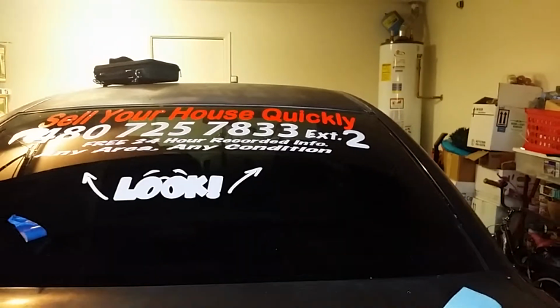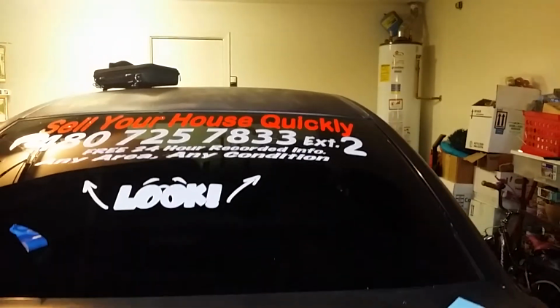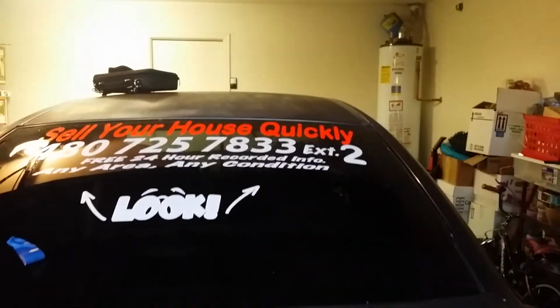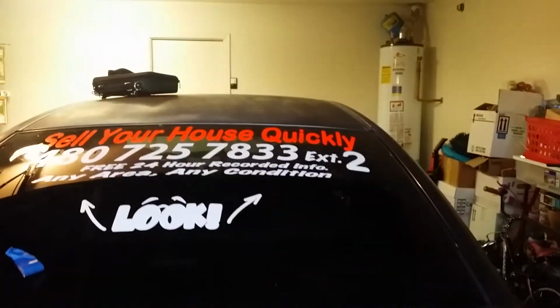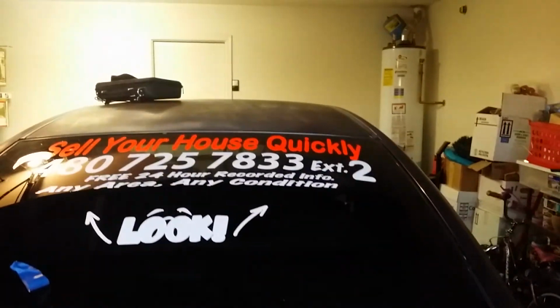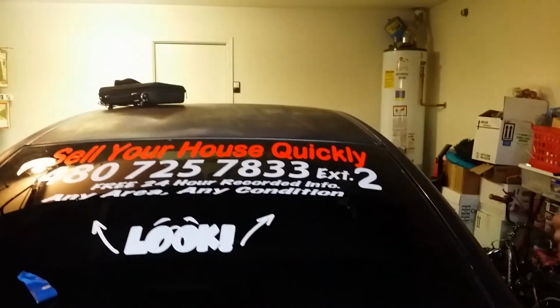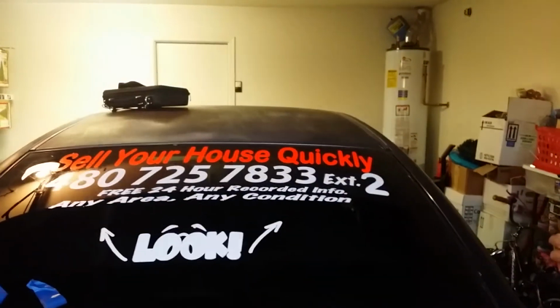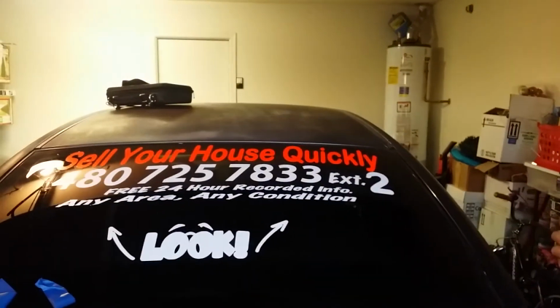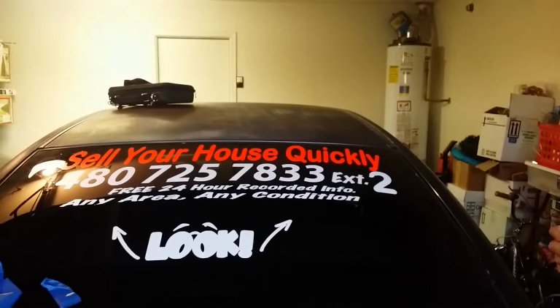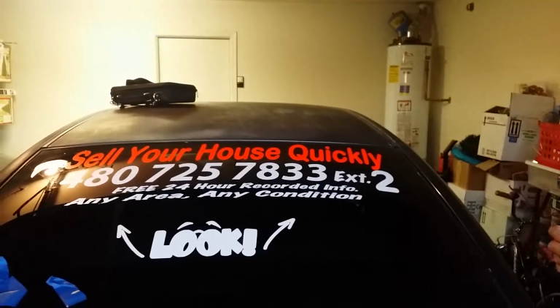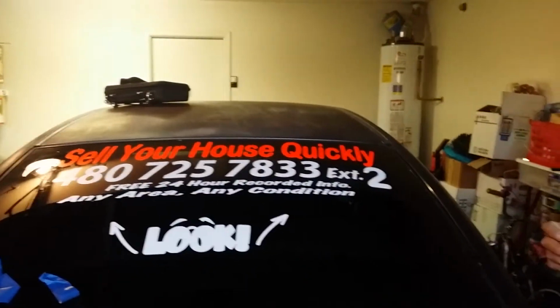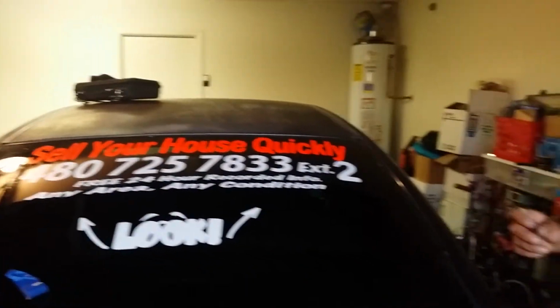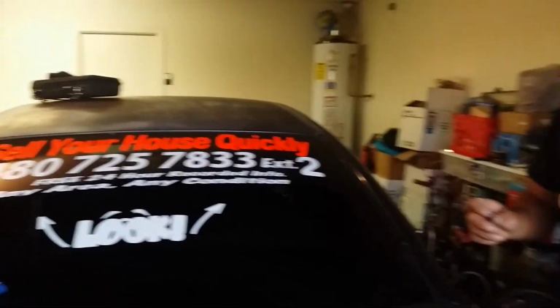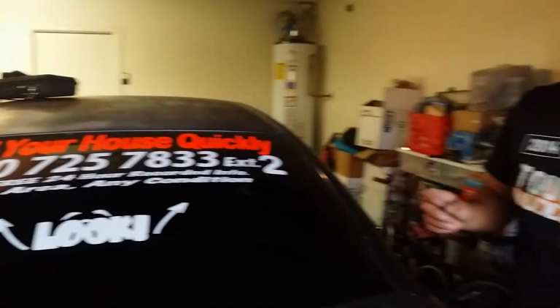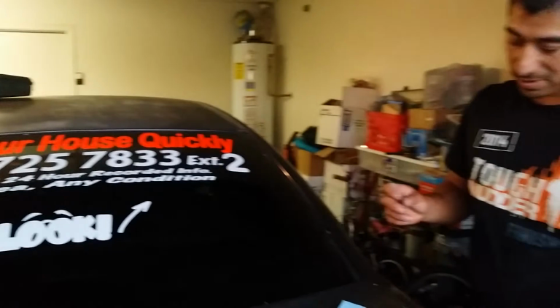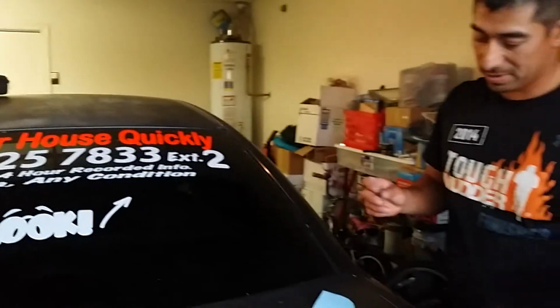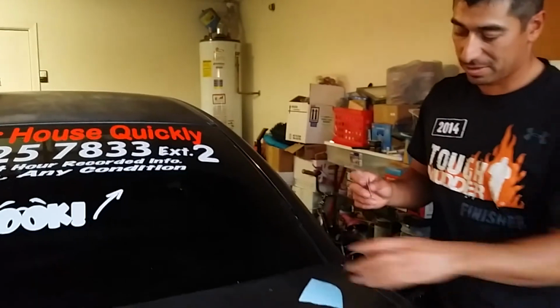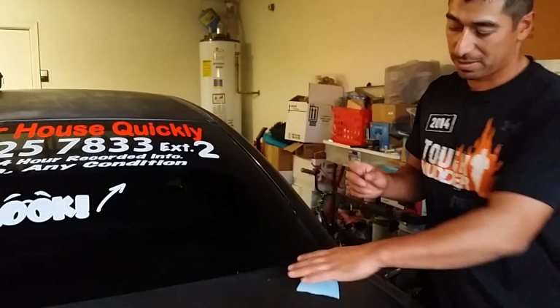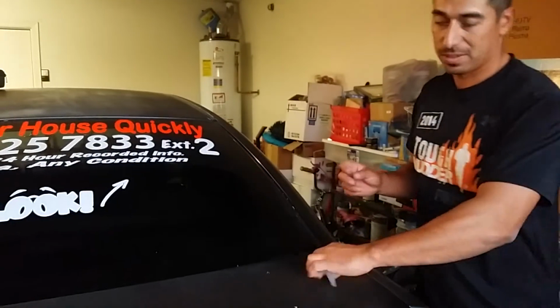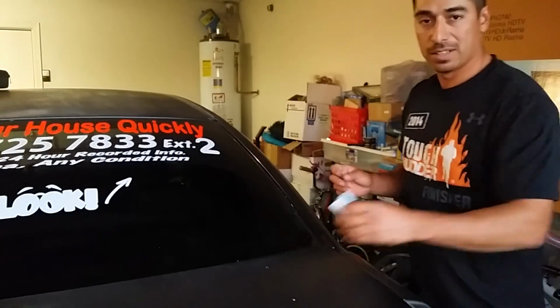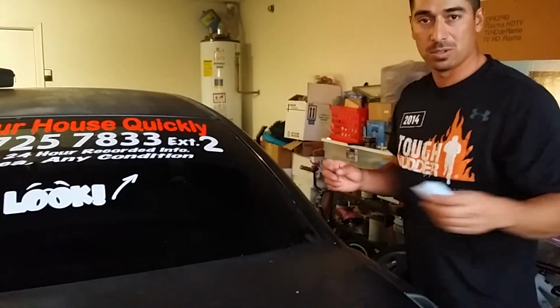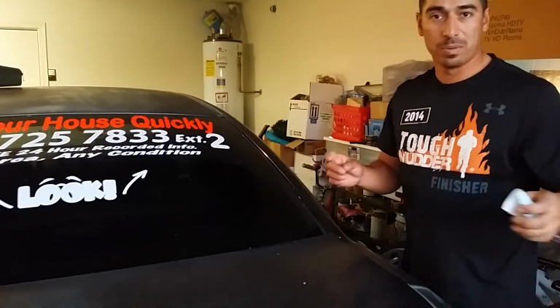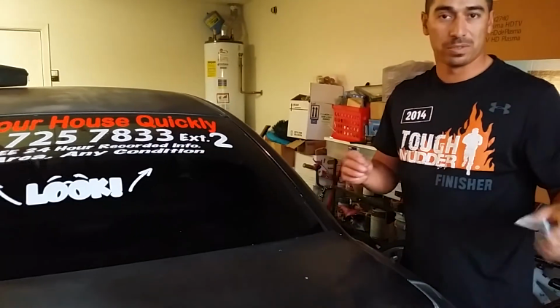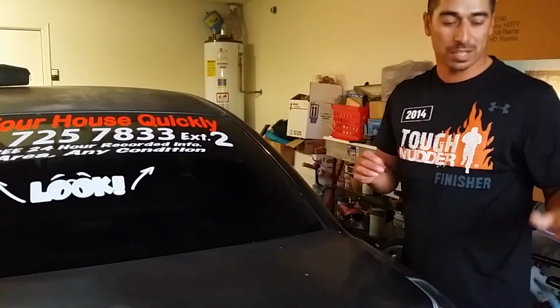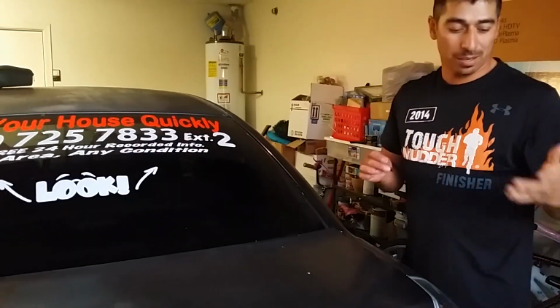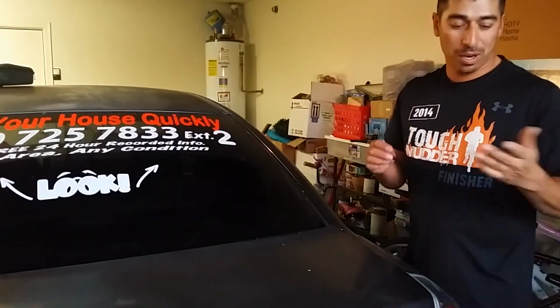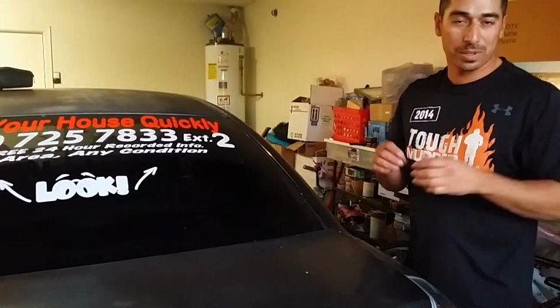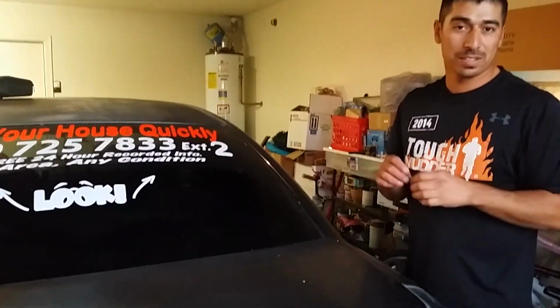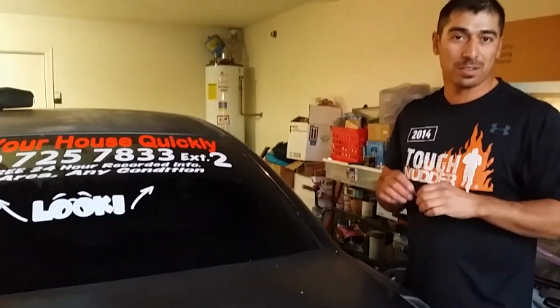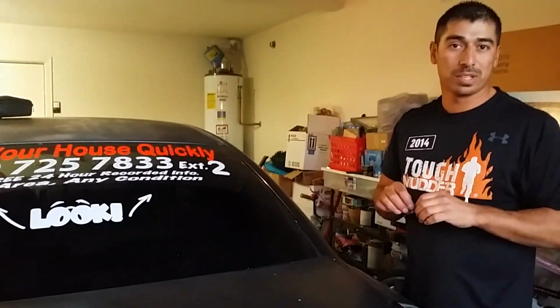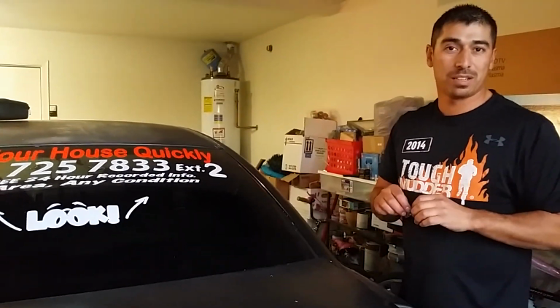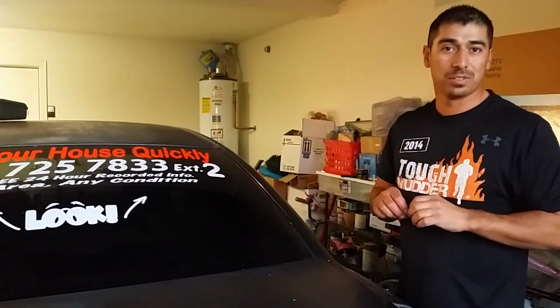There you go — there you have it, she's all done. This is Ruben from Skyline Properties. Hope that's helpful.